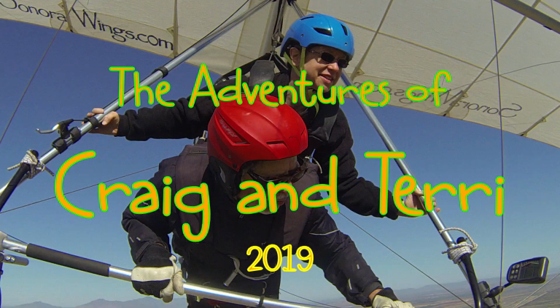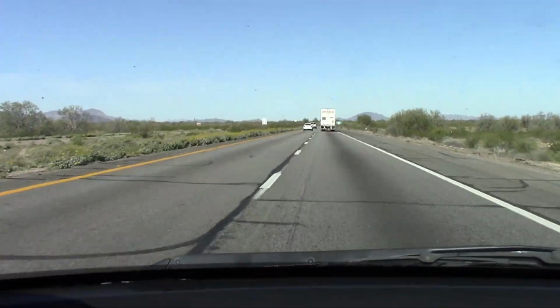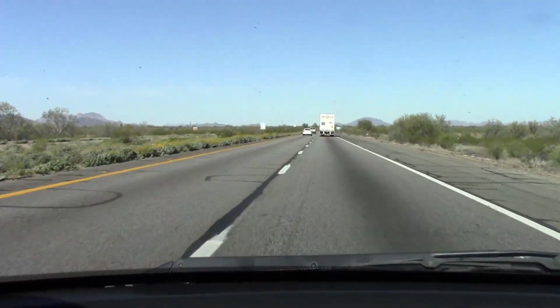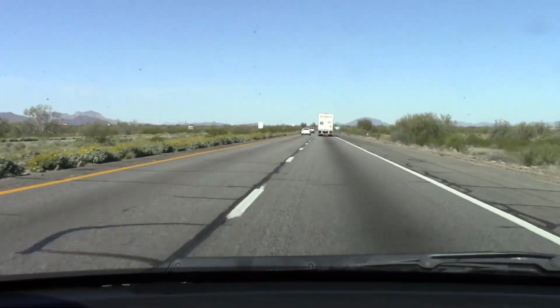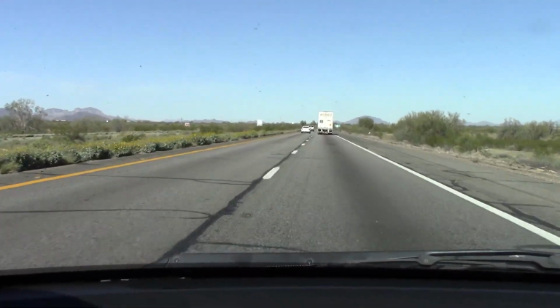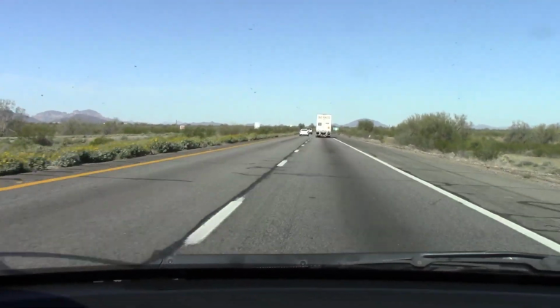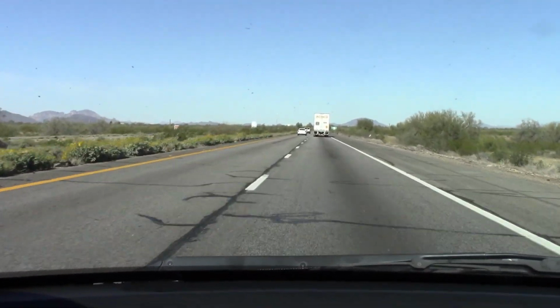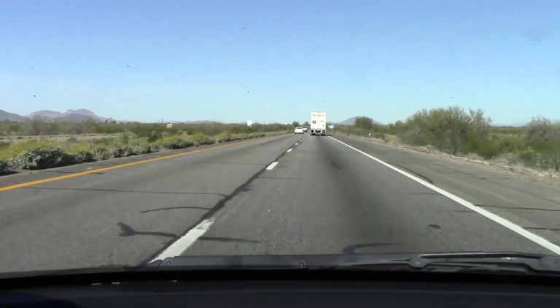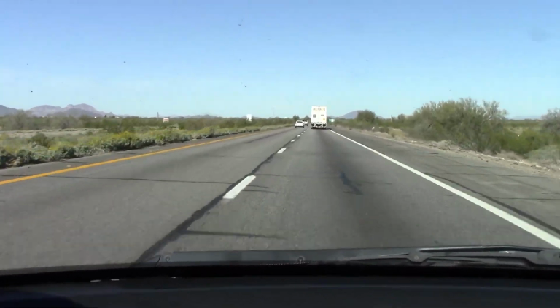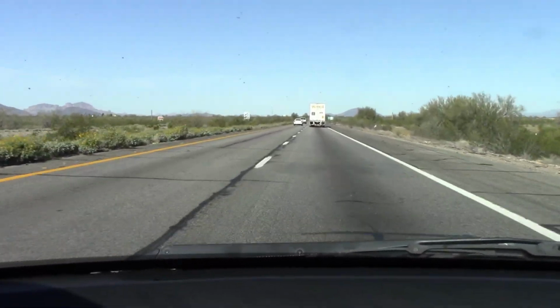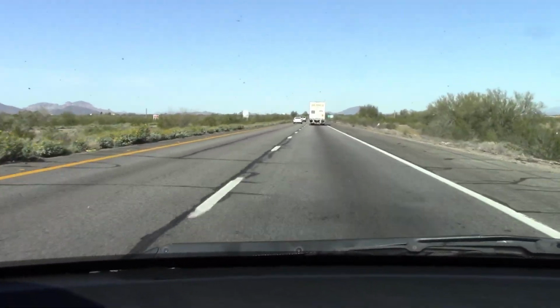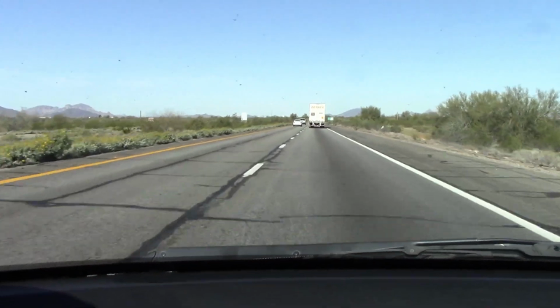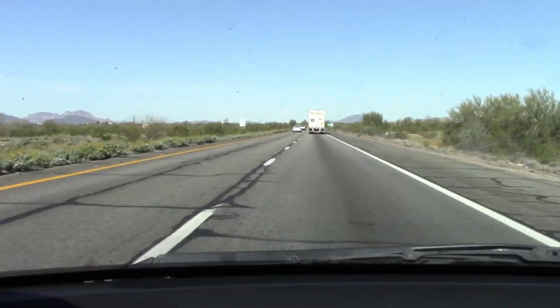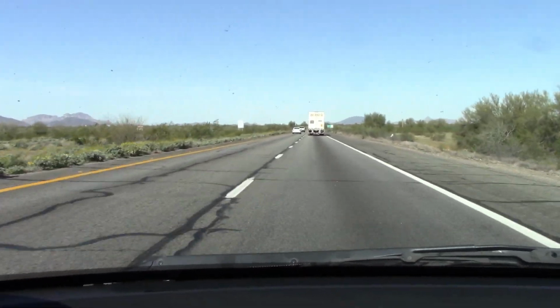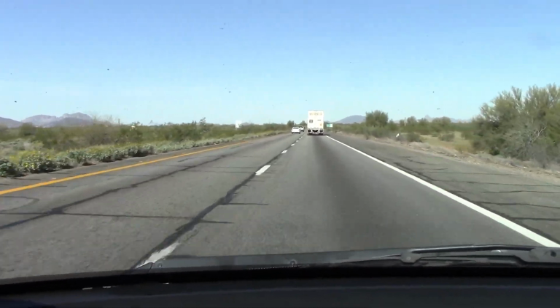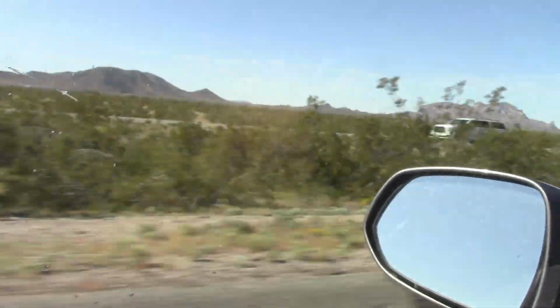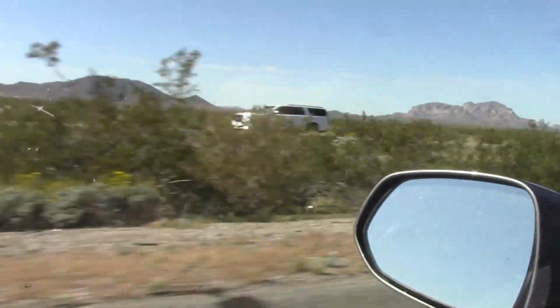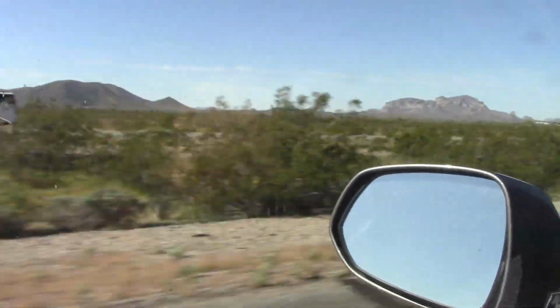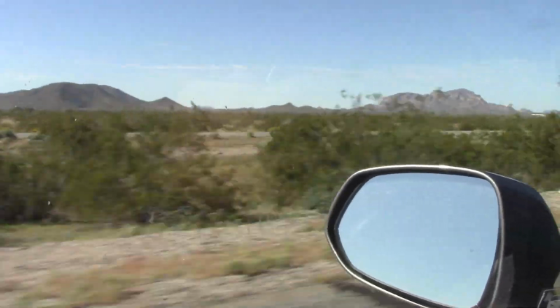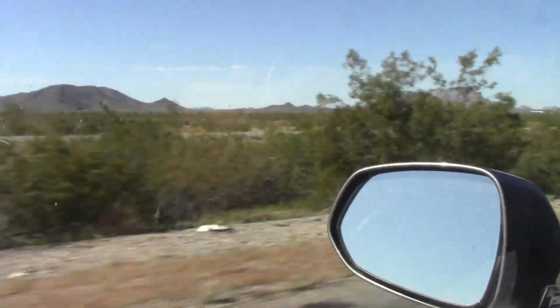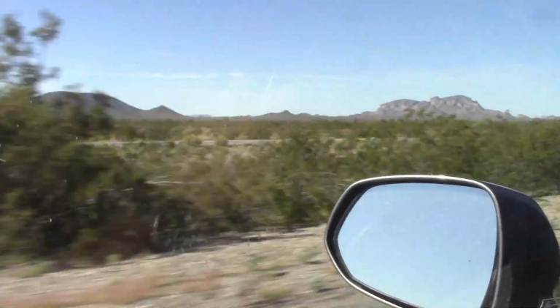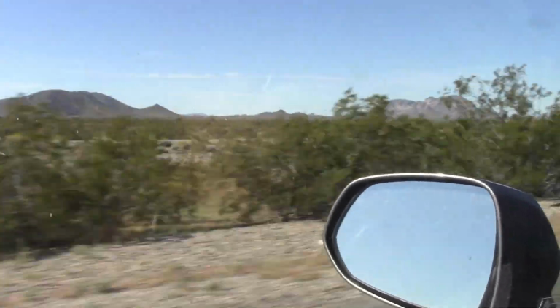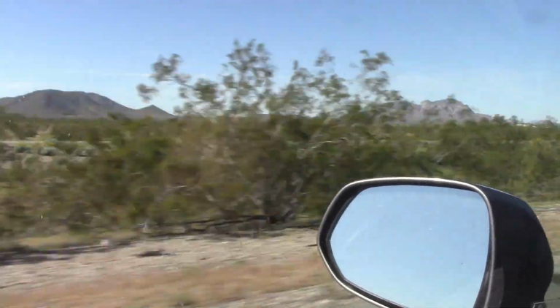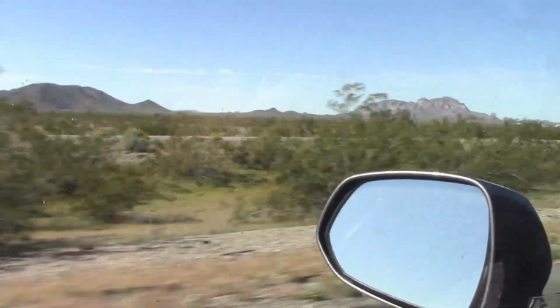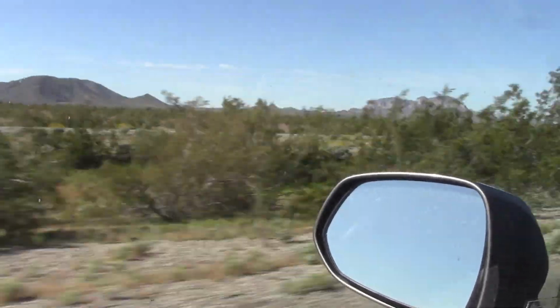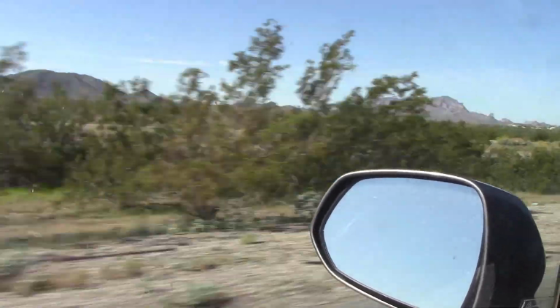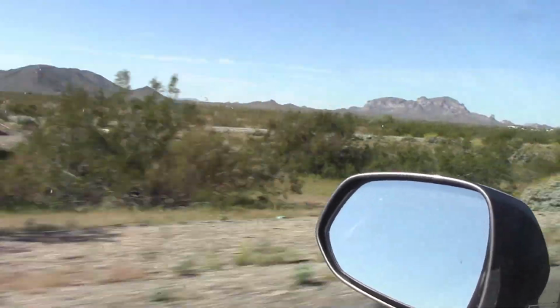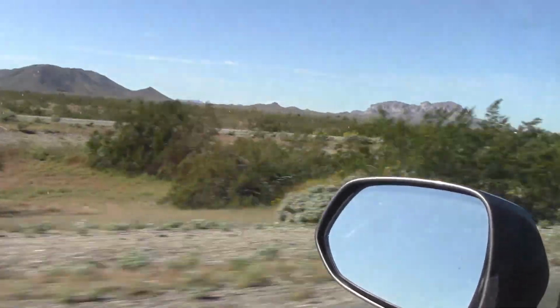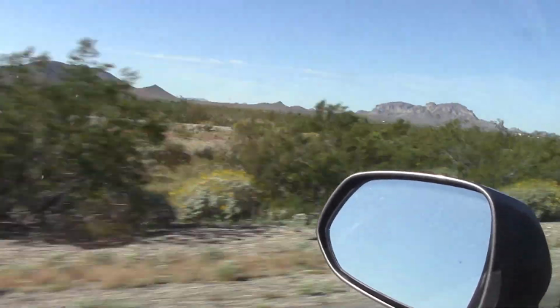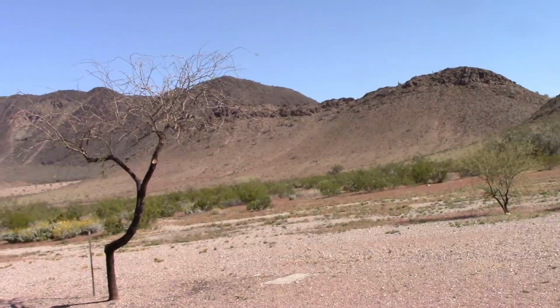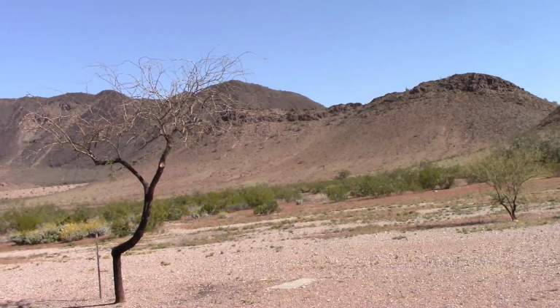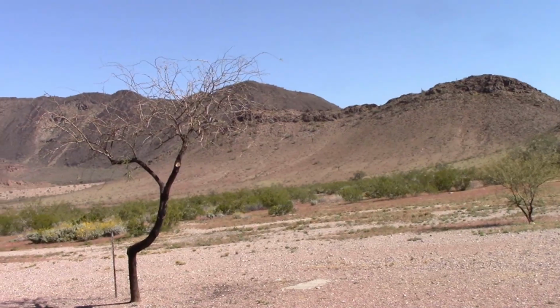Greetings and salutations, viewers. In this video, we head west to Joshua Tree National Park.